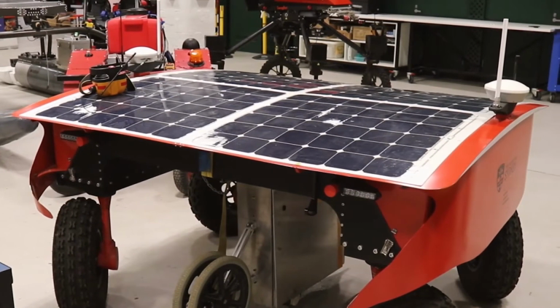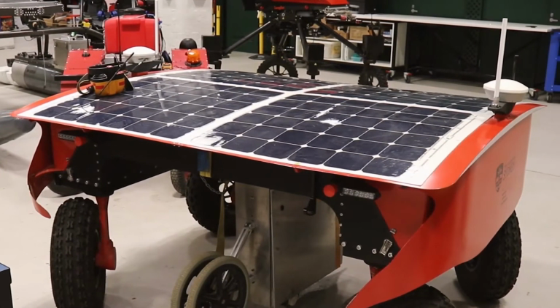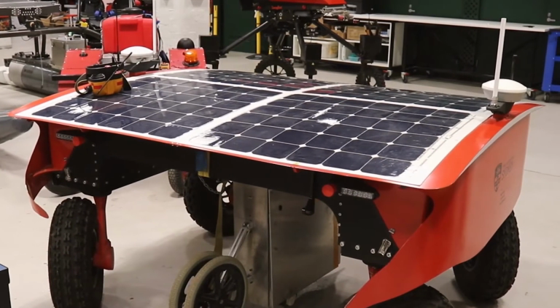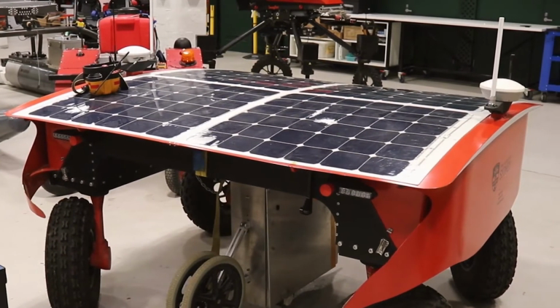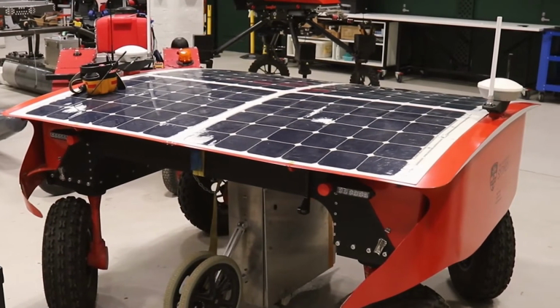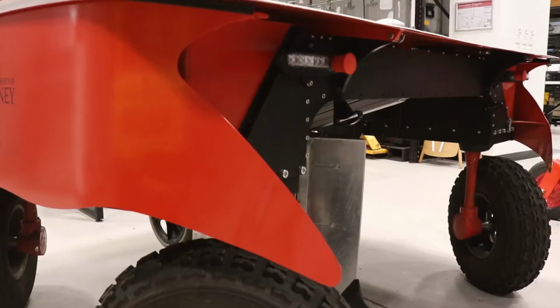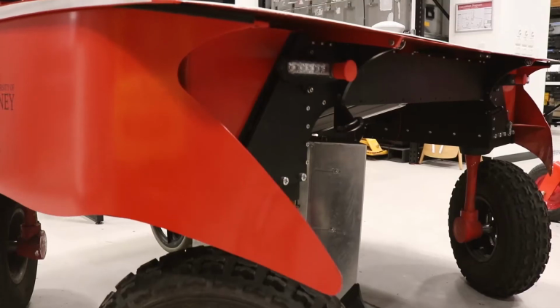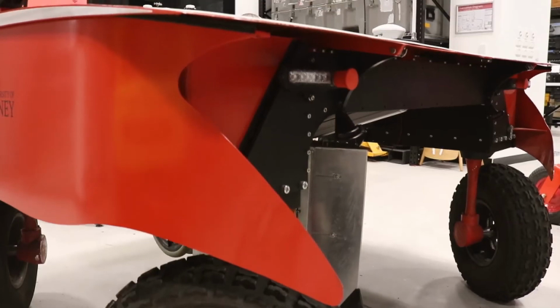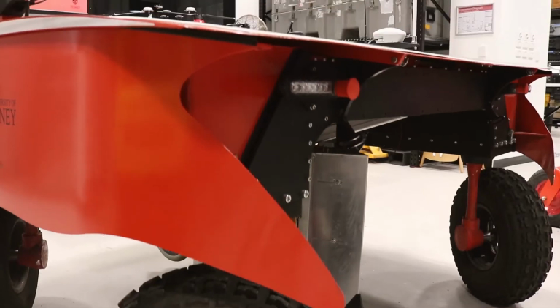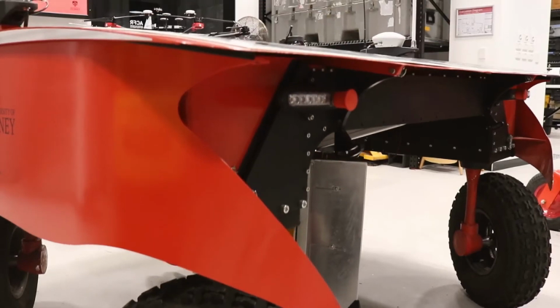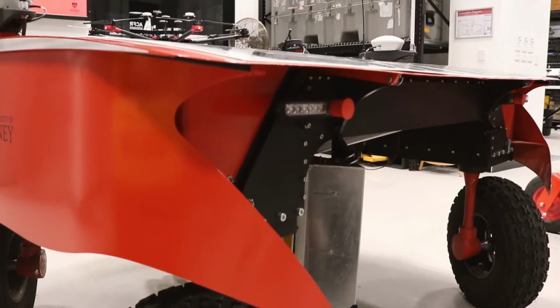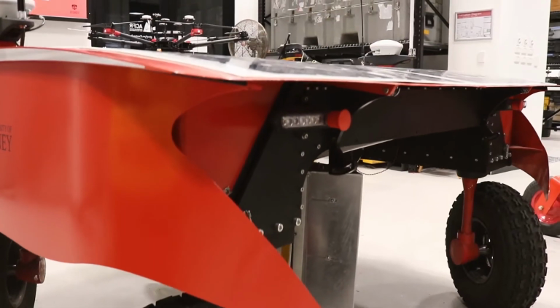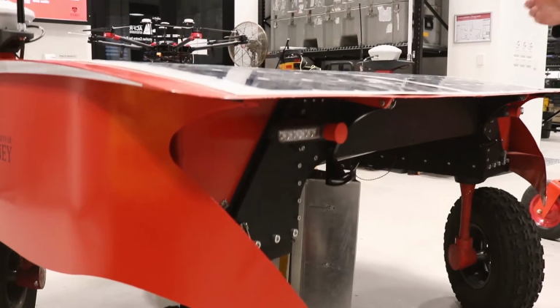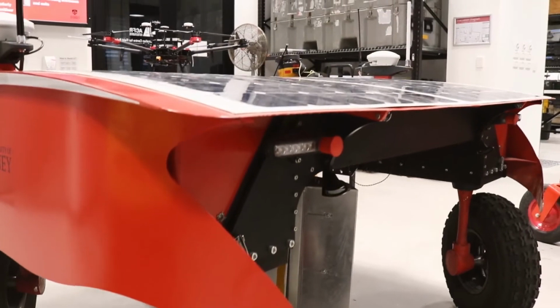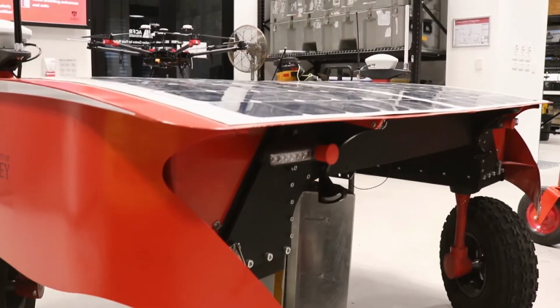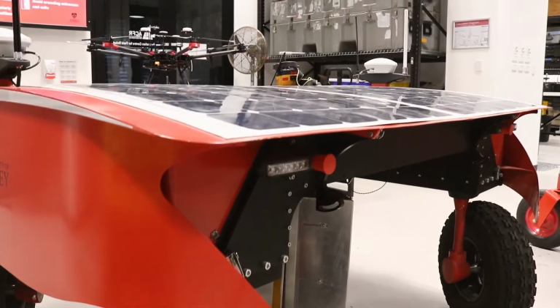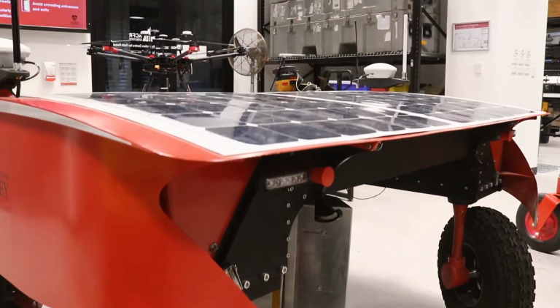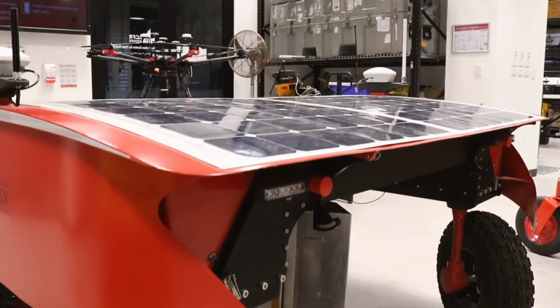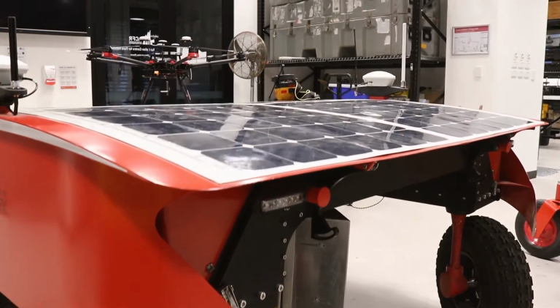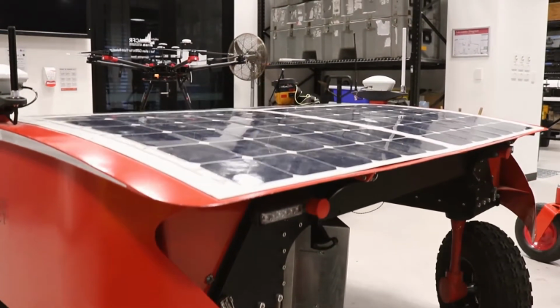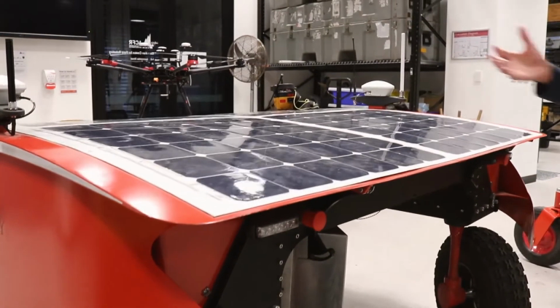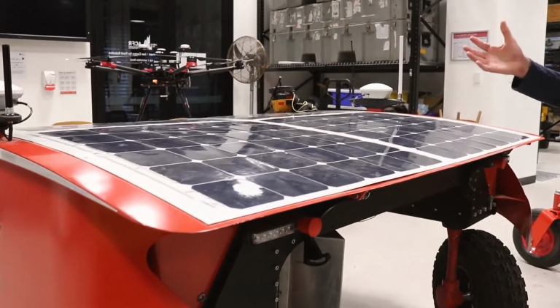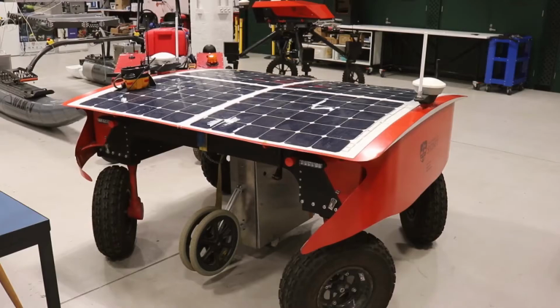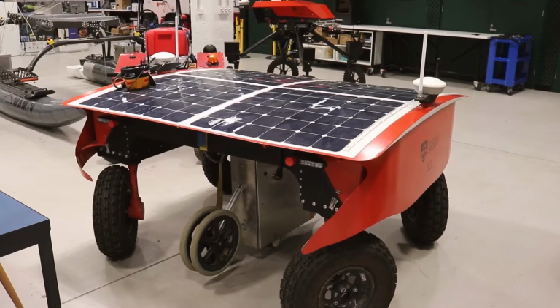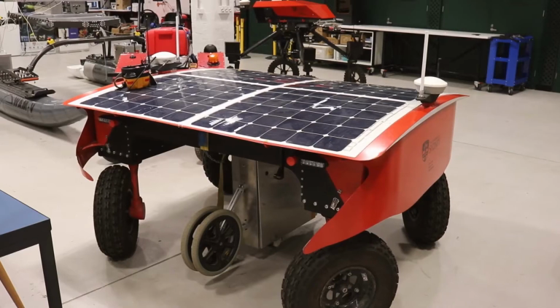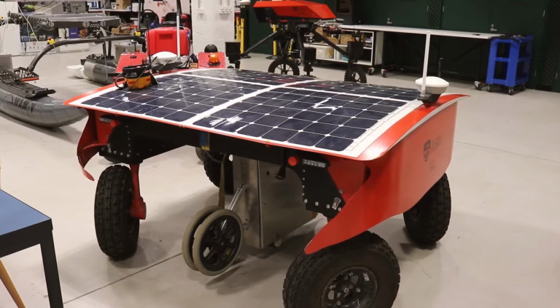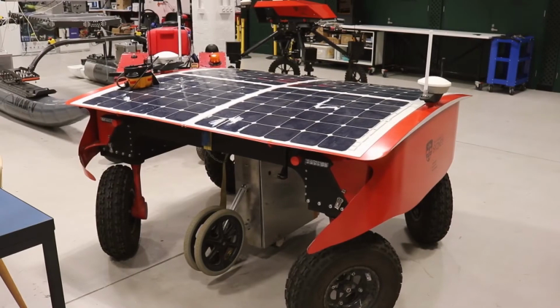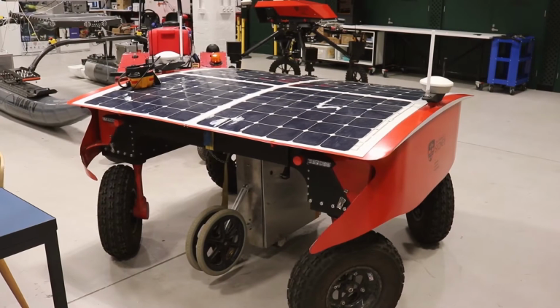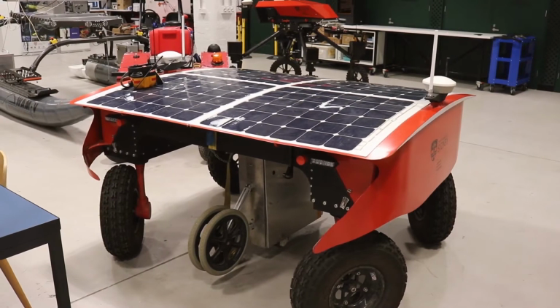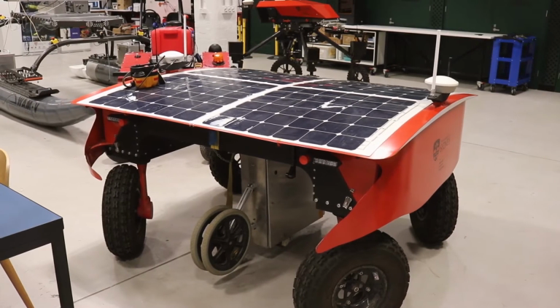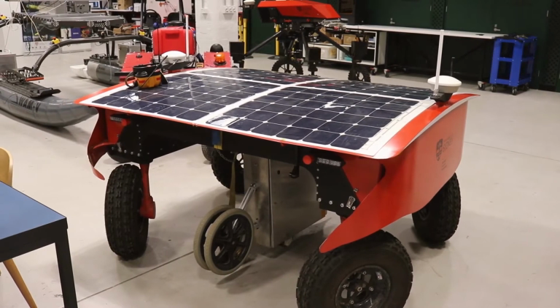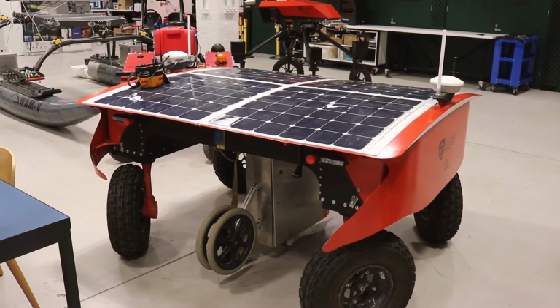It's got very high precision navigation instruments so it can figure out where it is in the farm and conduct very long-term operations.